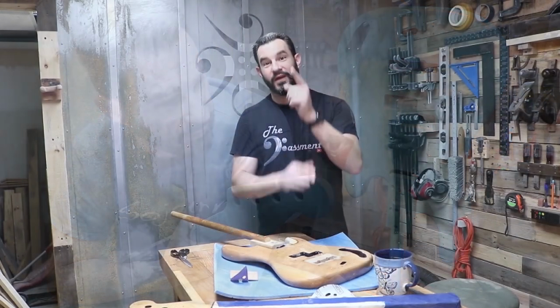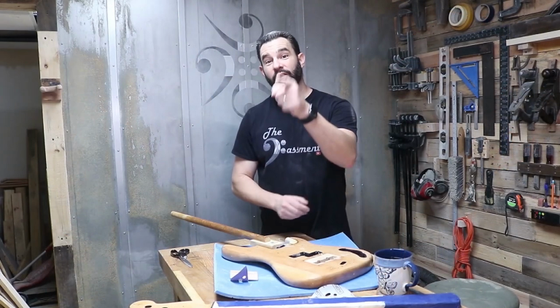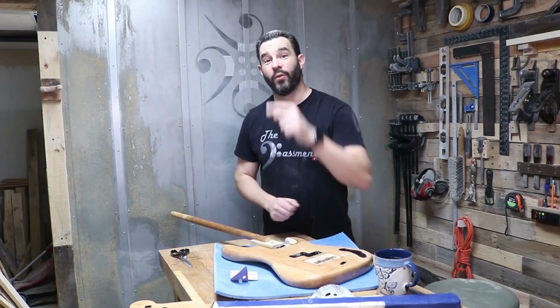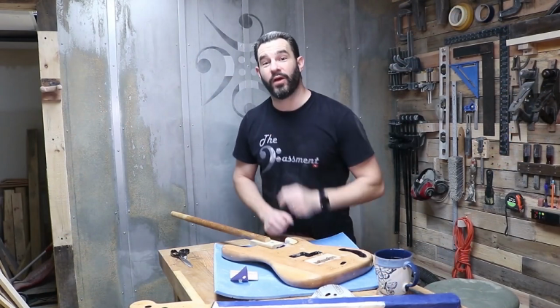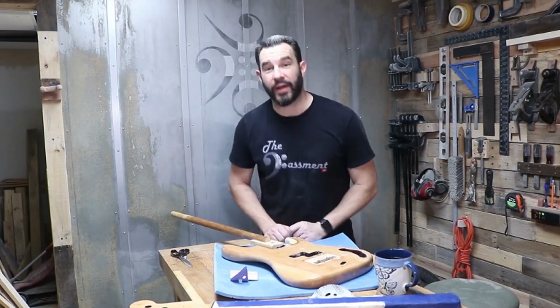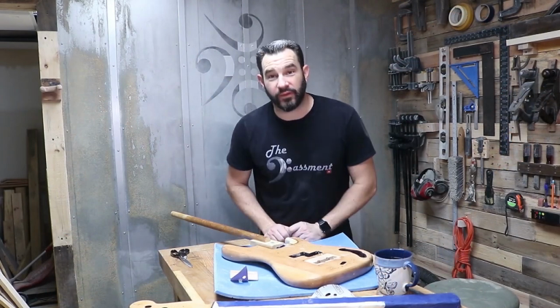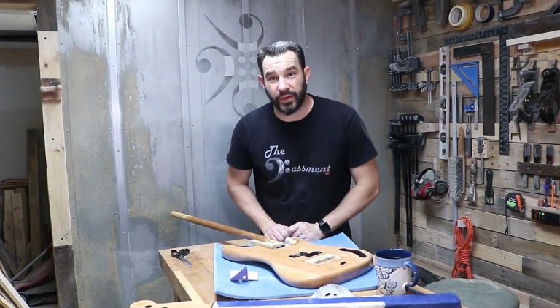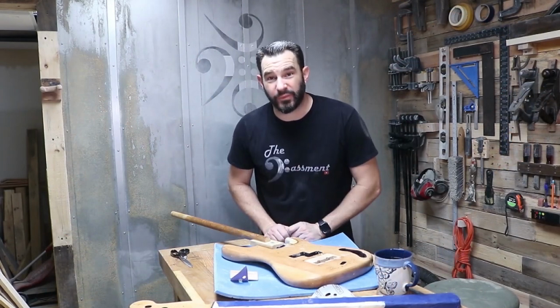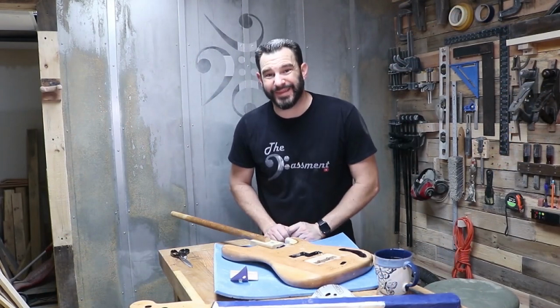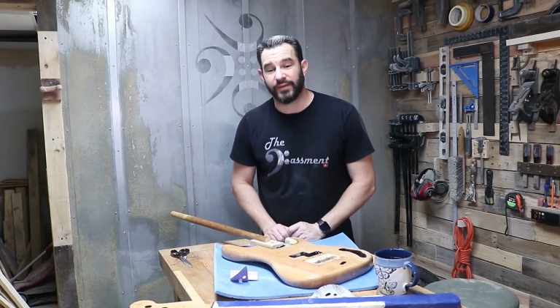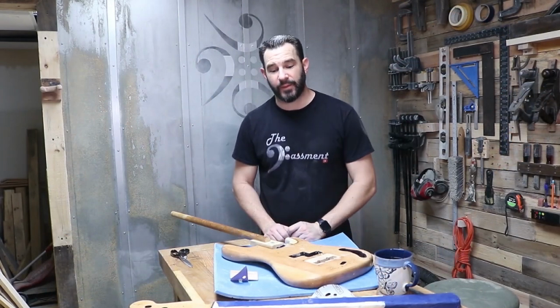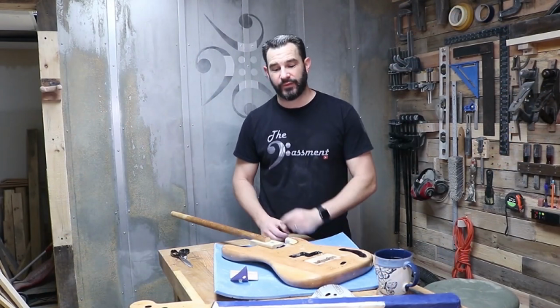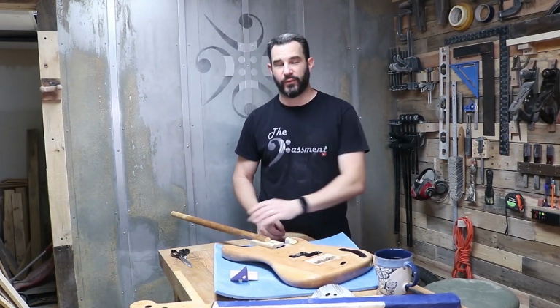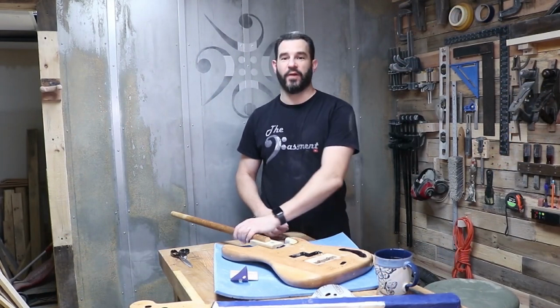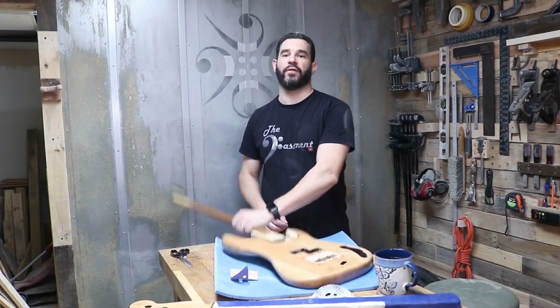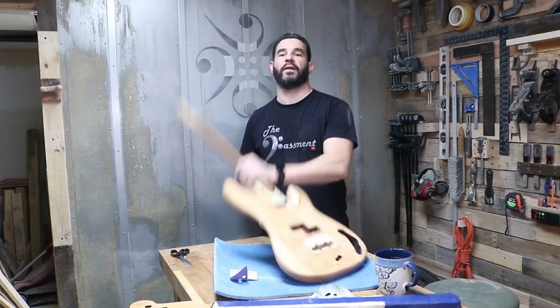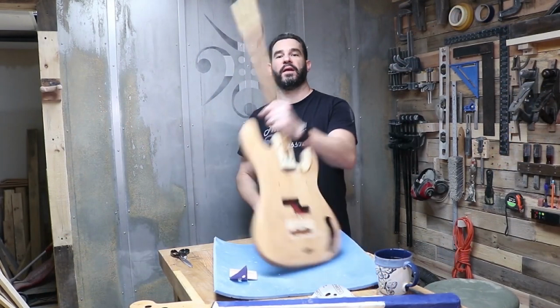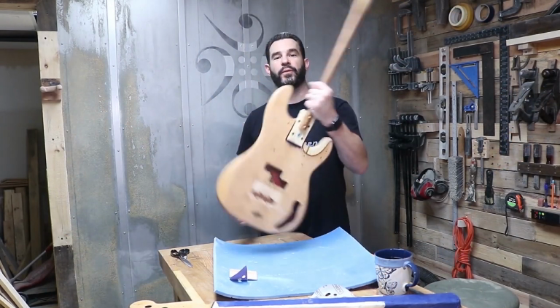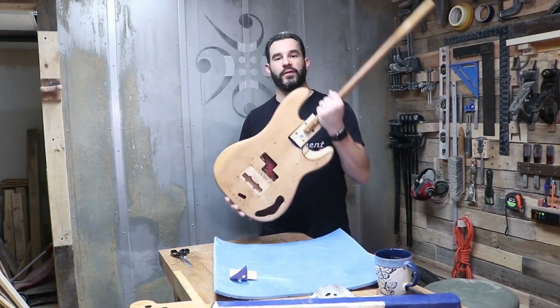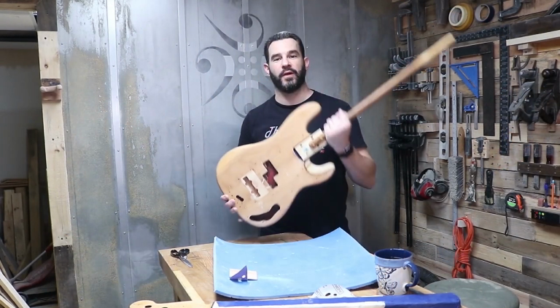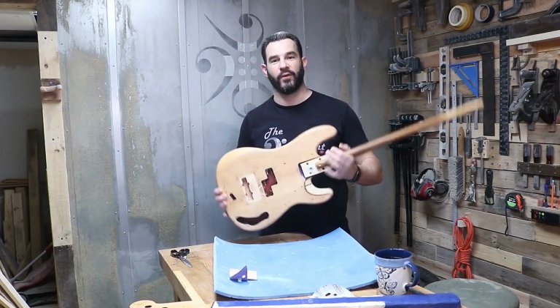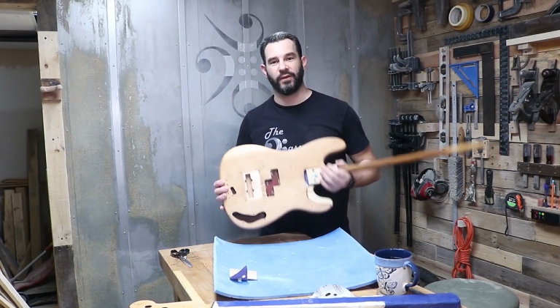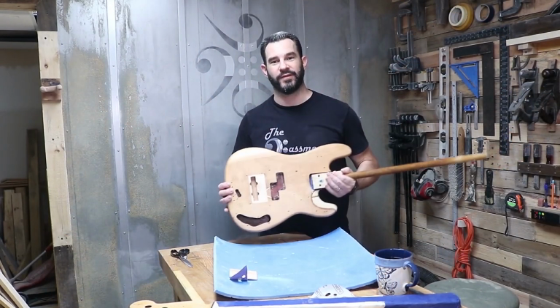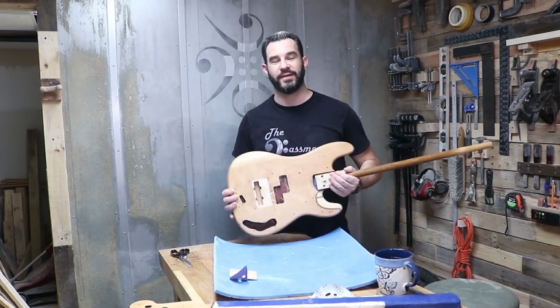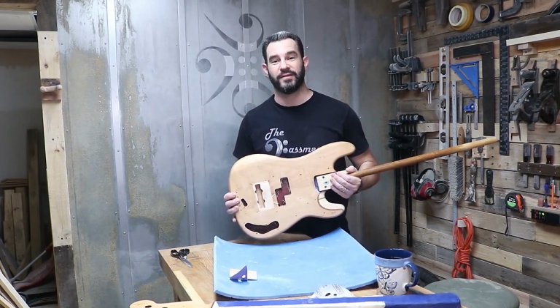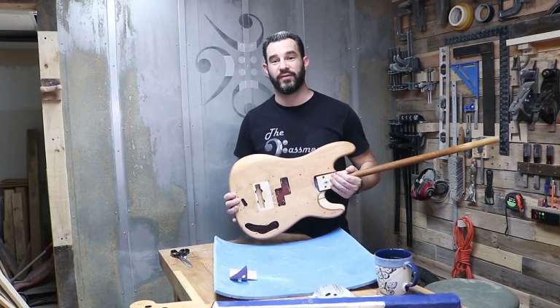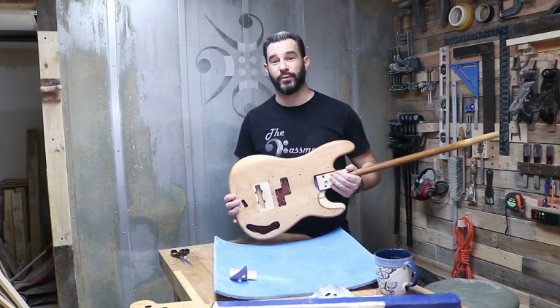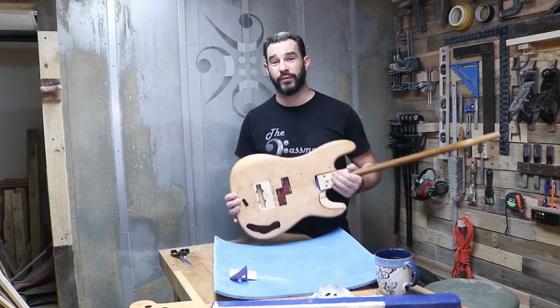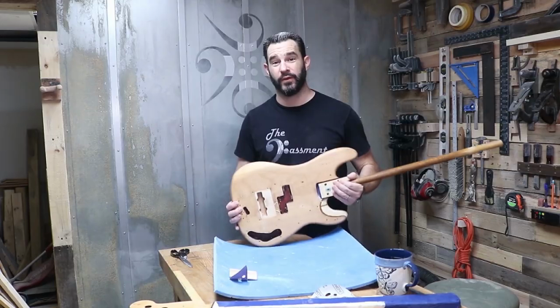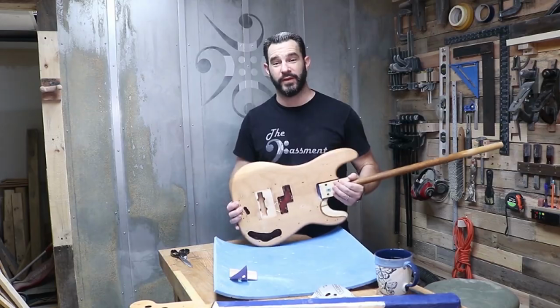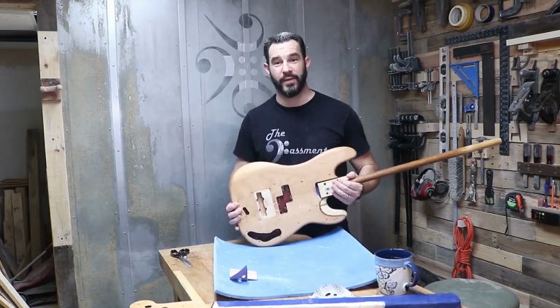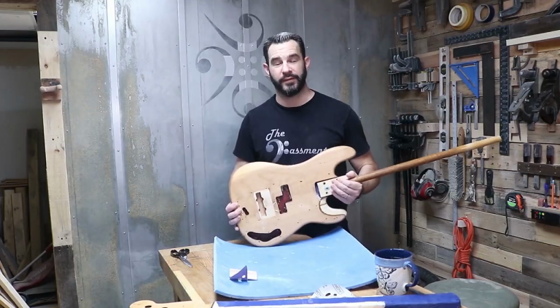Hello and welcome back to the basement. In this episode we are finally going to put some color on this 1973 Fender P bass.